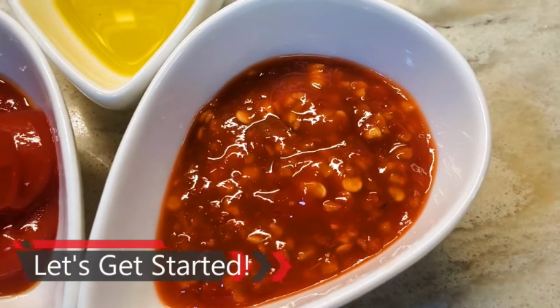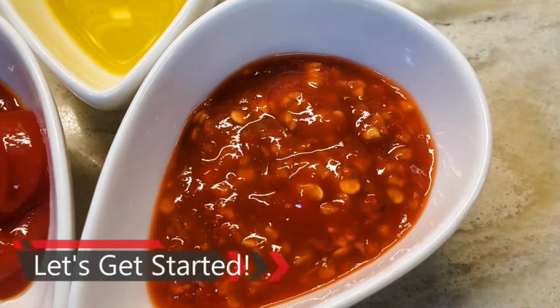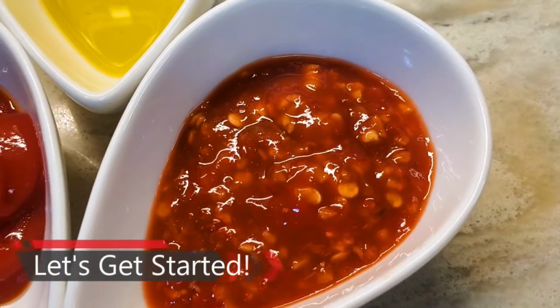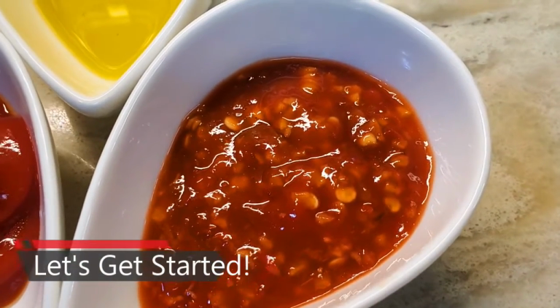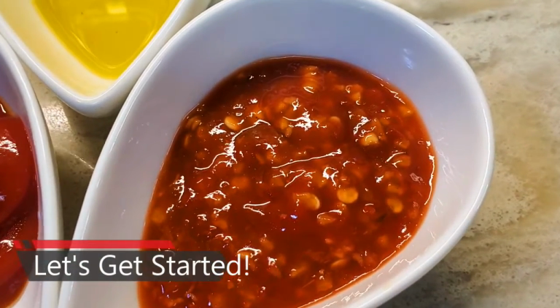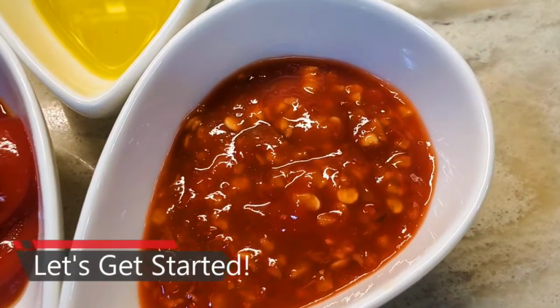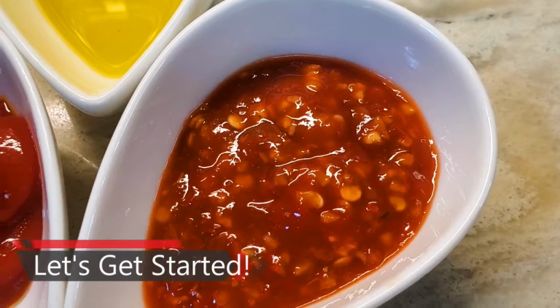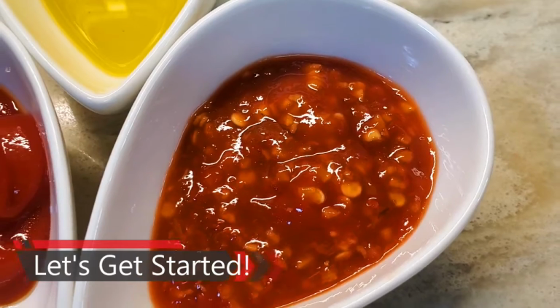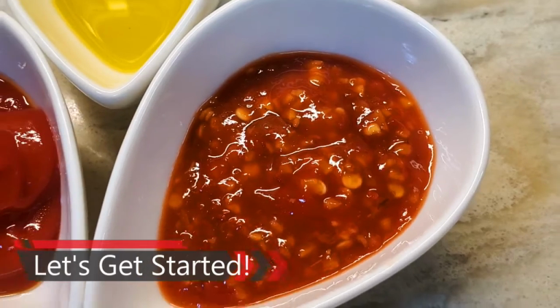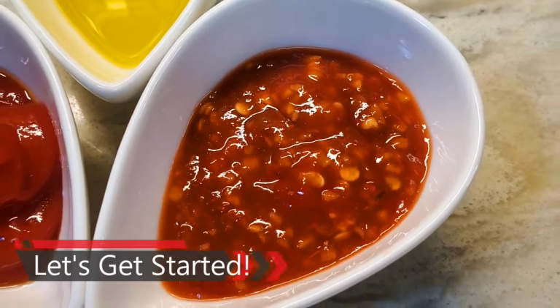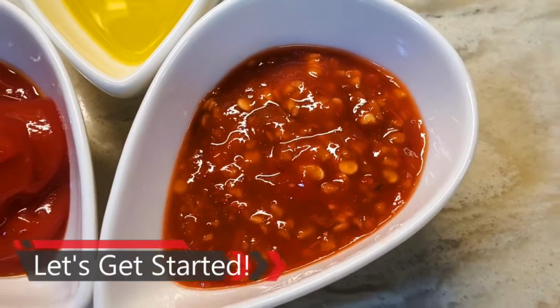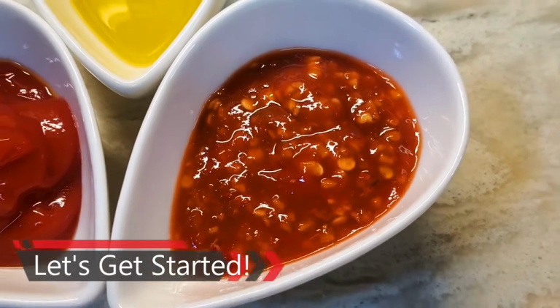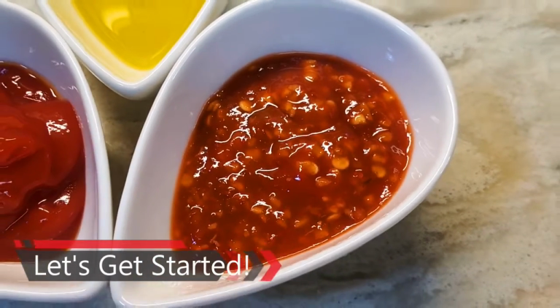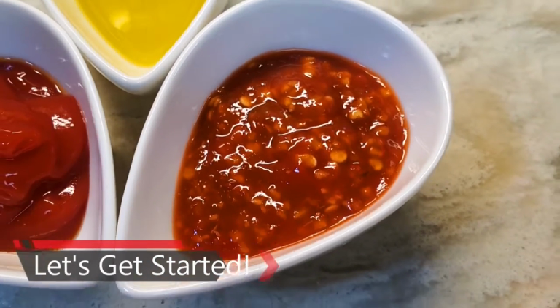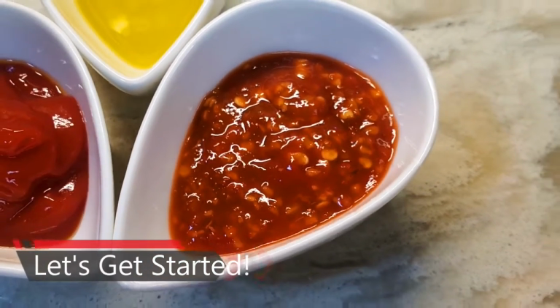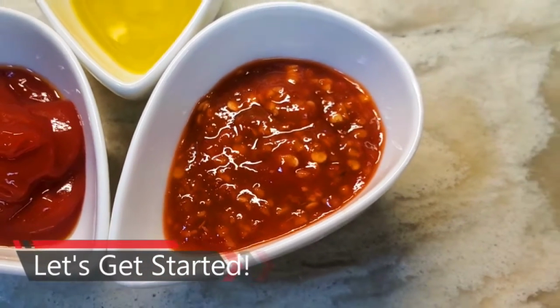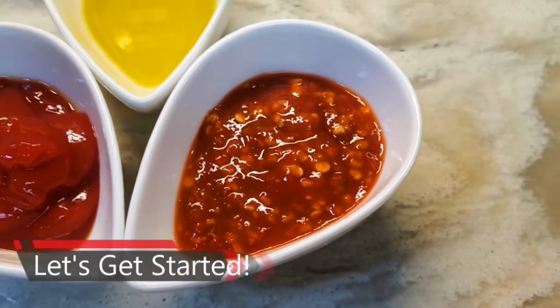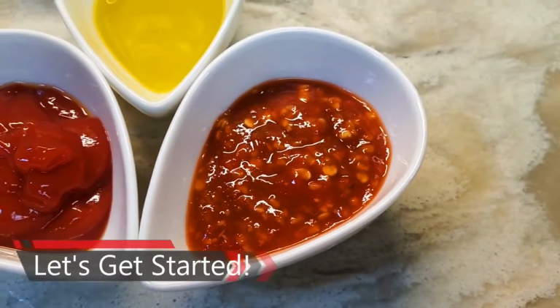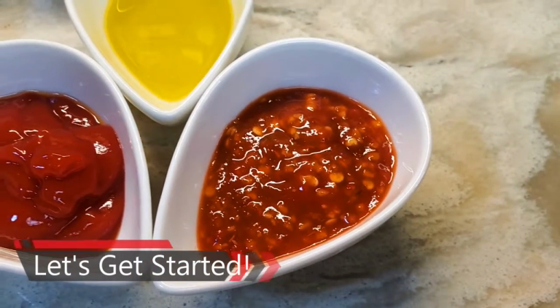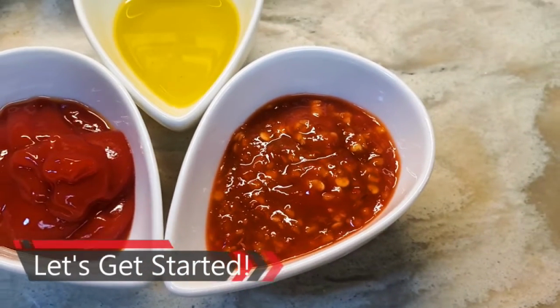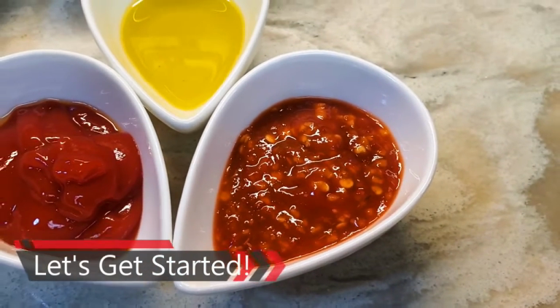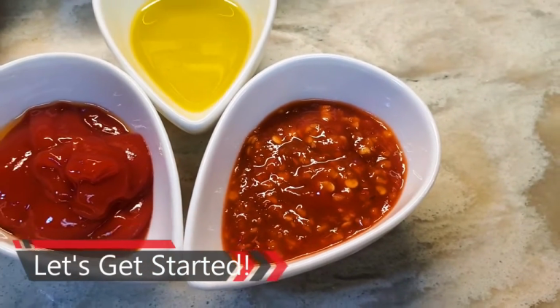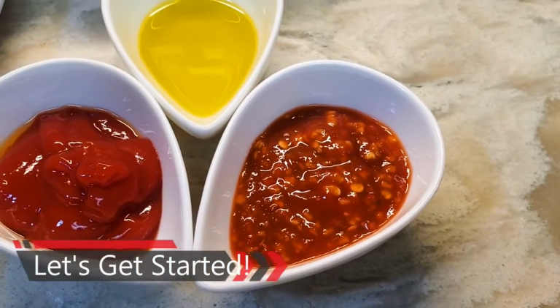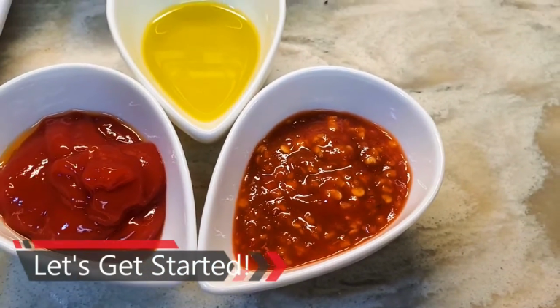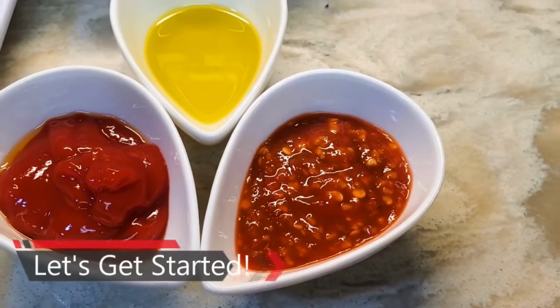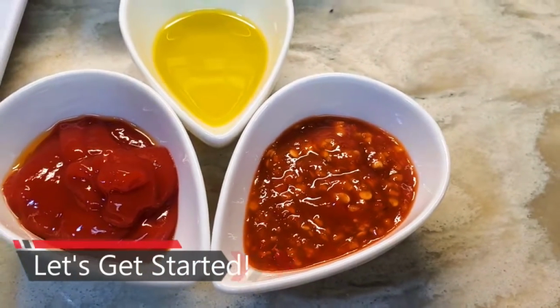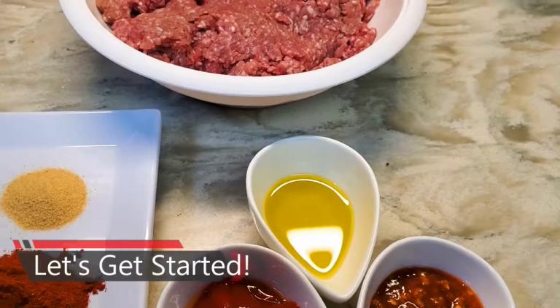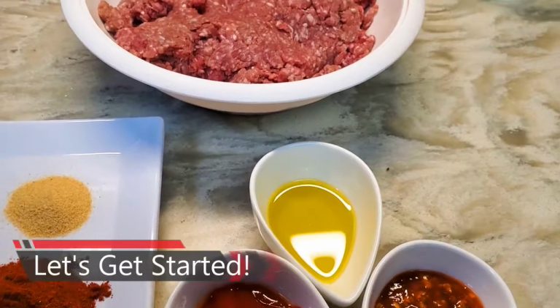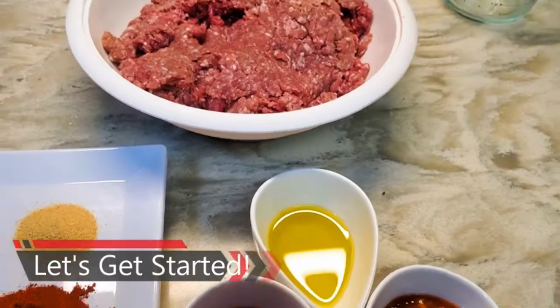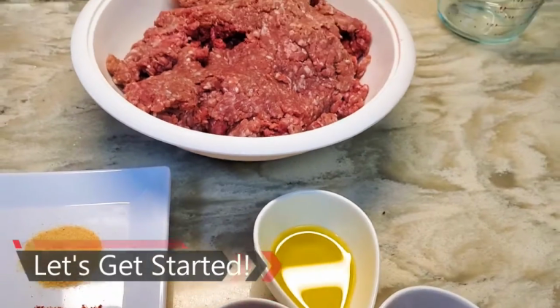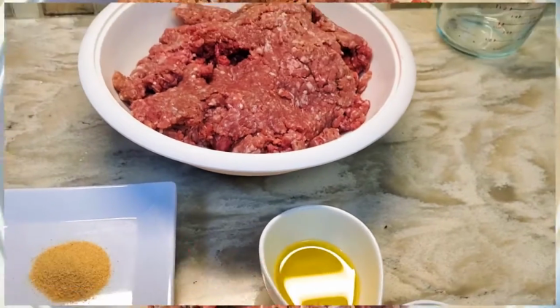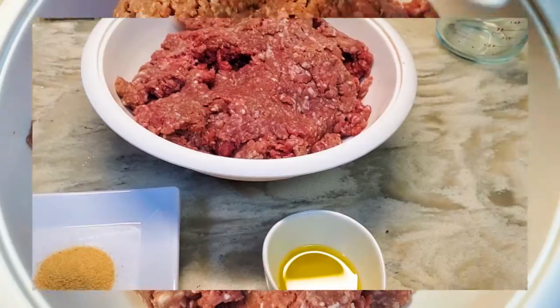And three tablespoons of chili garlic sauce — you can use any hot sauce that you would like. Let's get started!